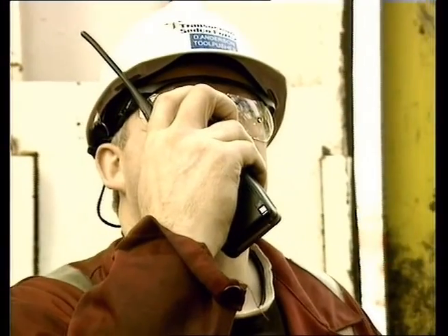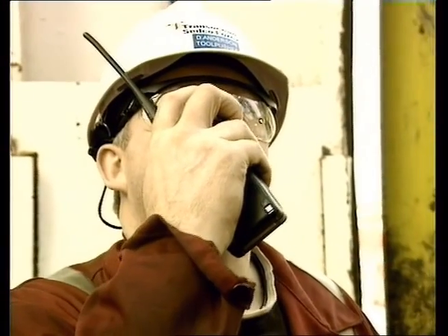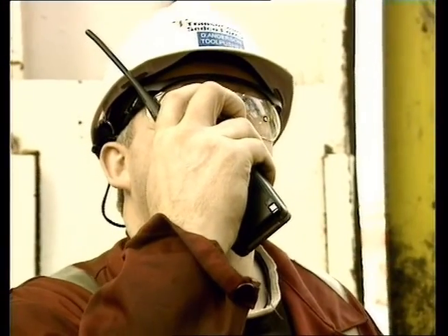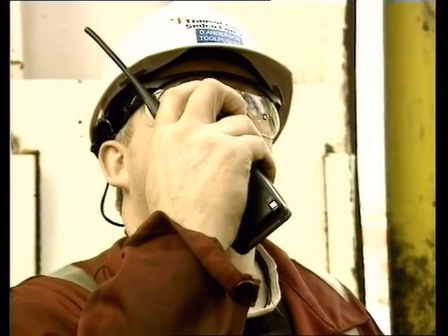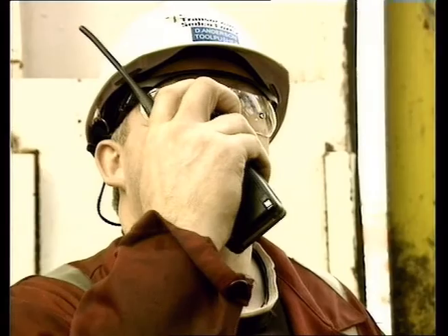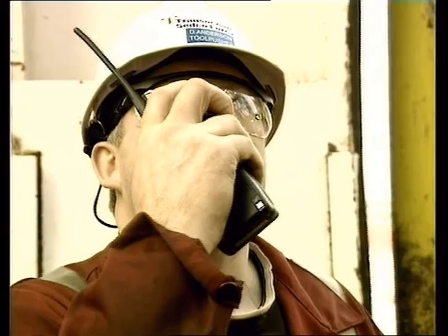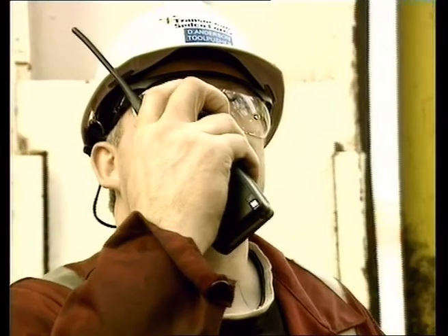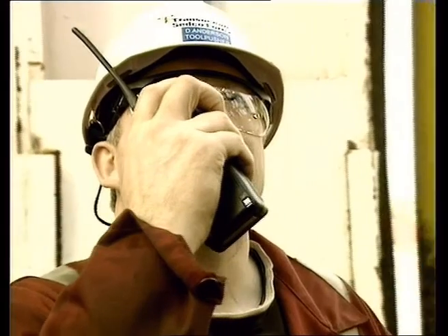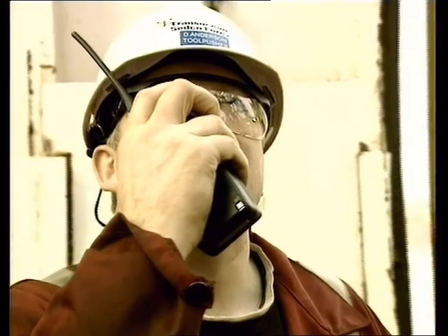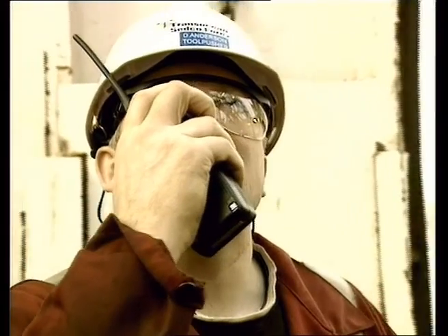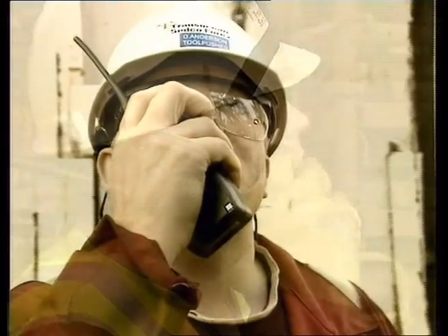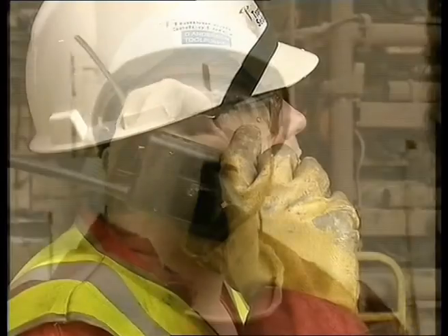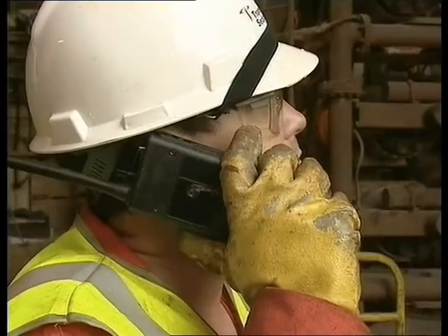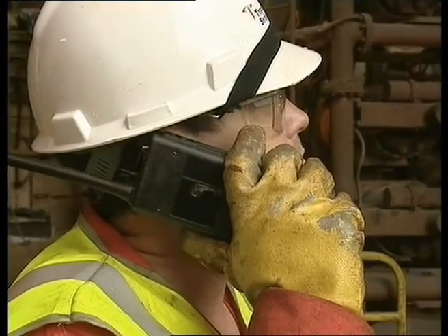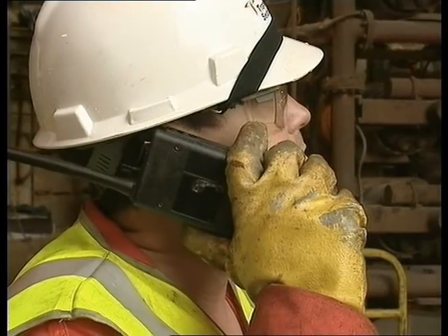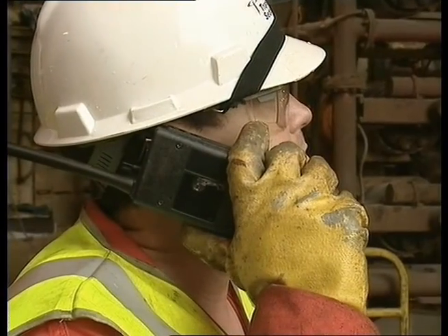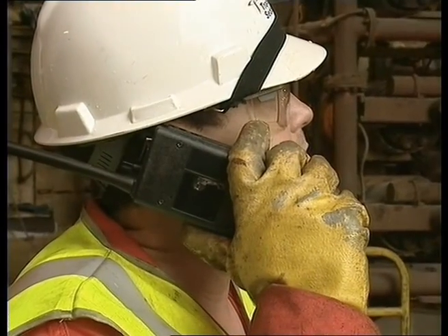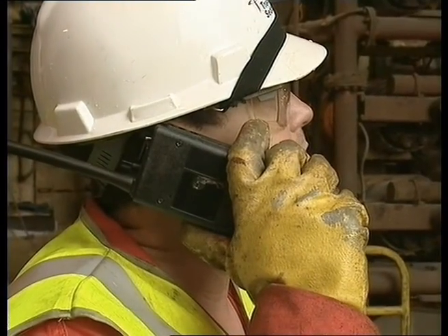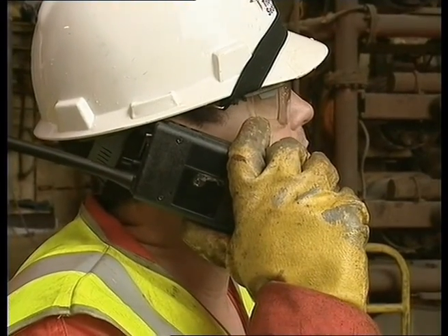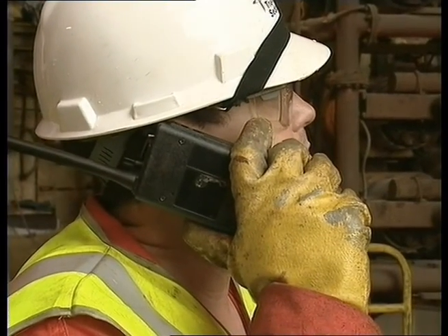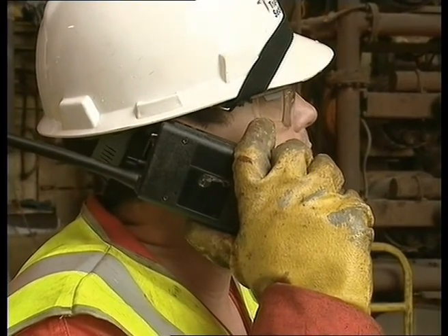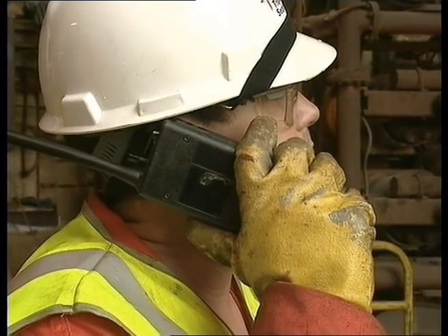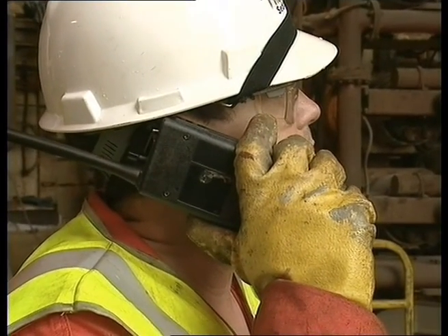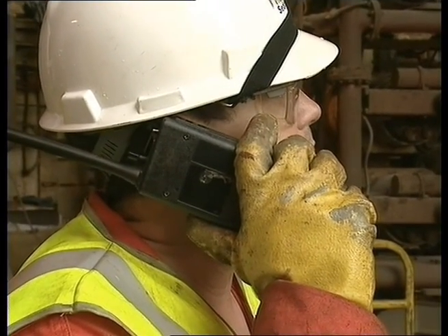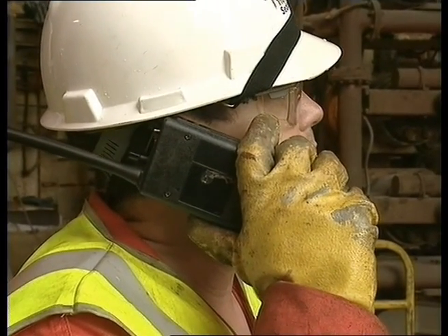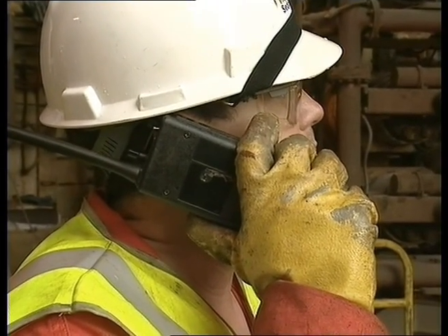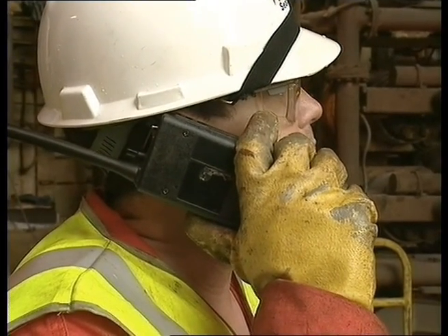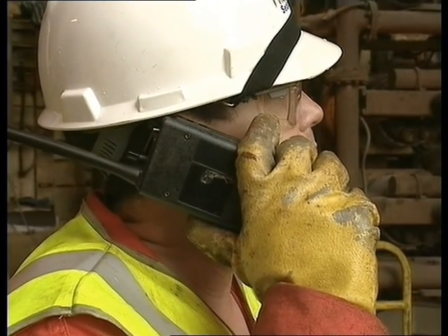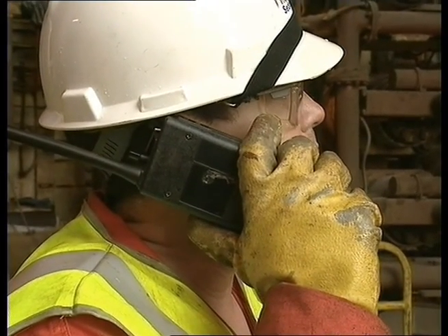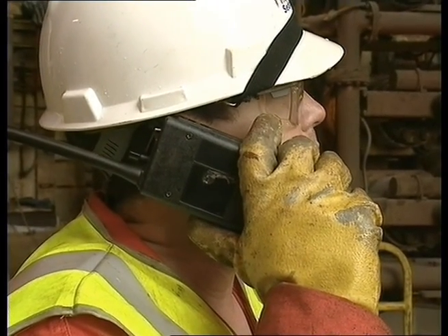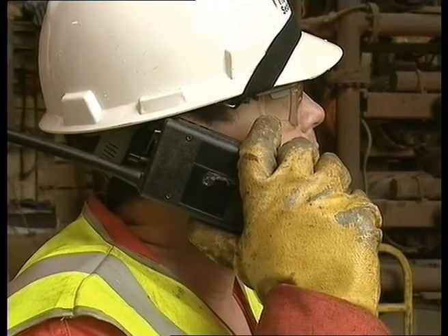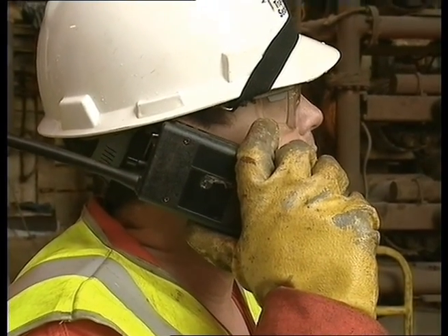Where radios are being used, the verbal signals should be continuous — for example, 'up, up, up', 'down, down, down', or 'stop, stop, stop'.